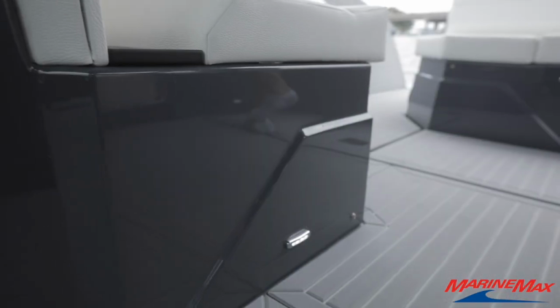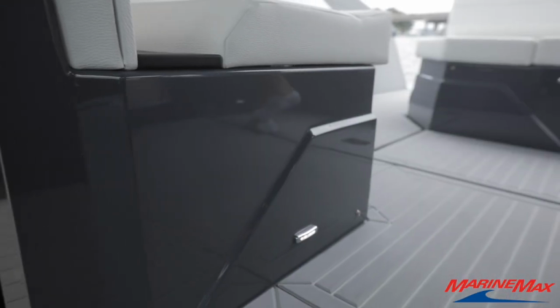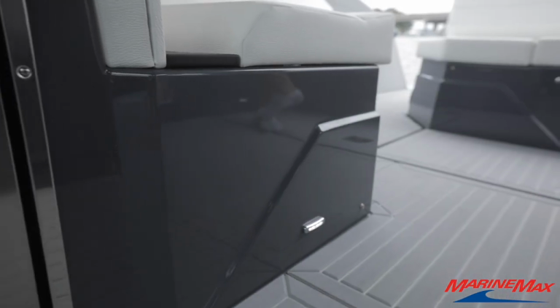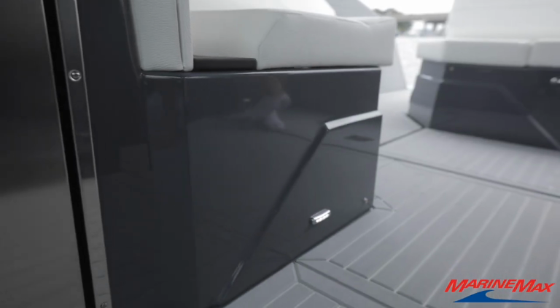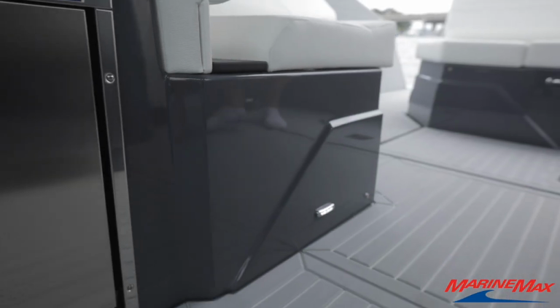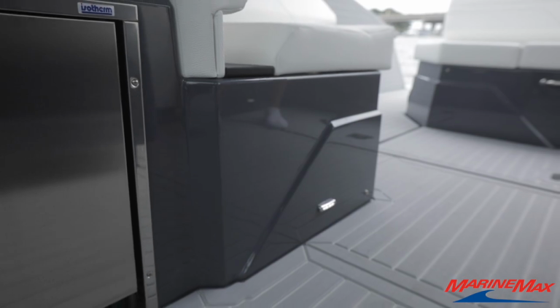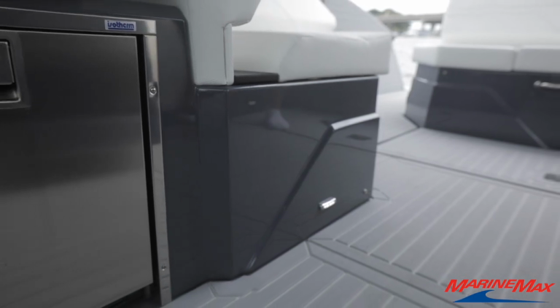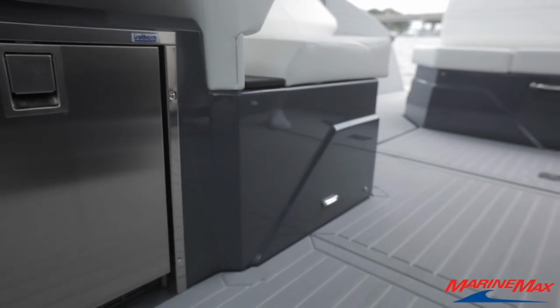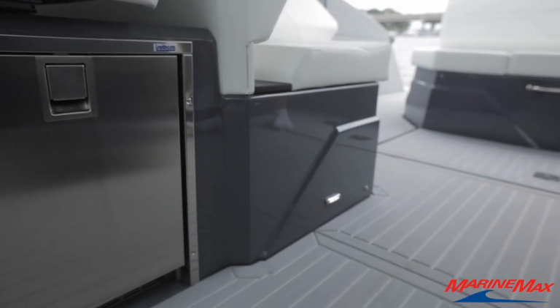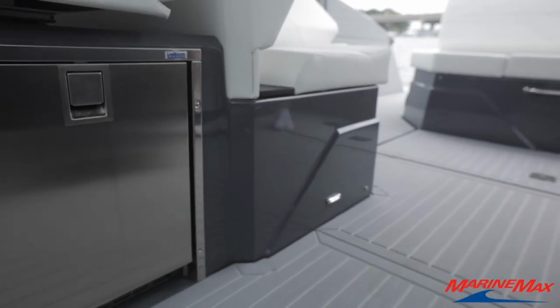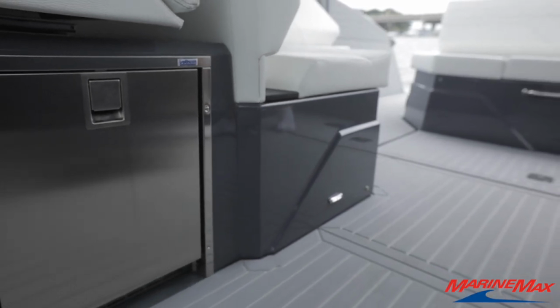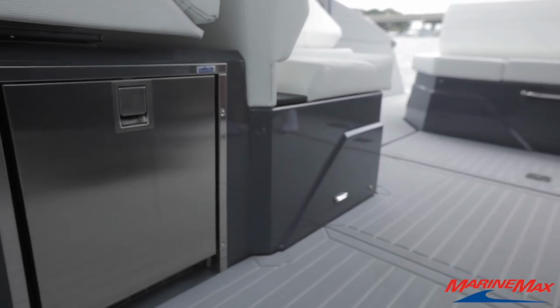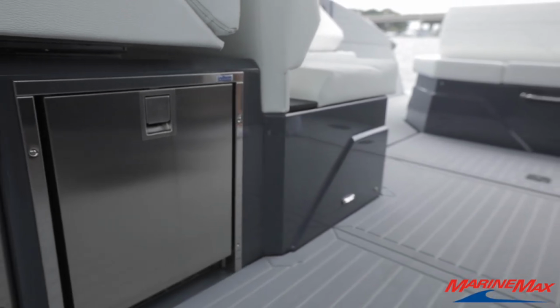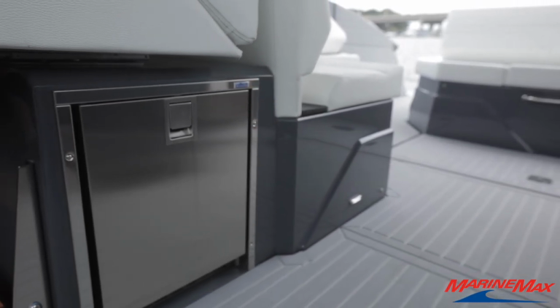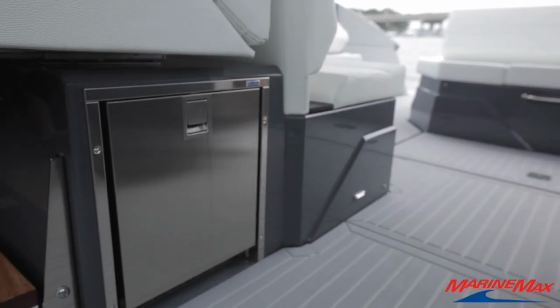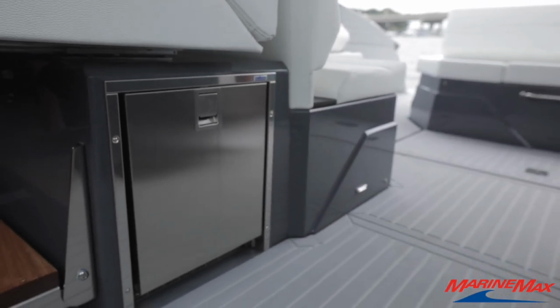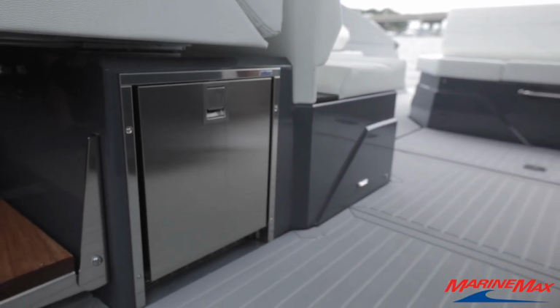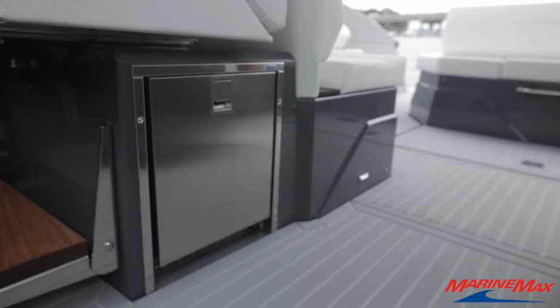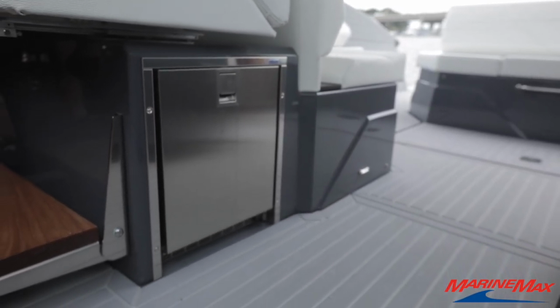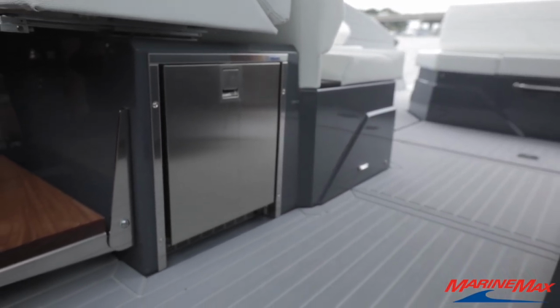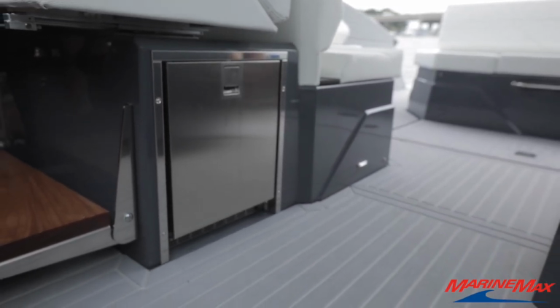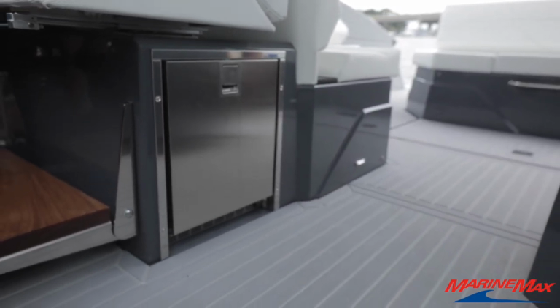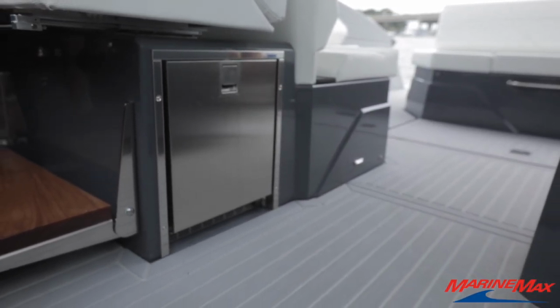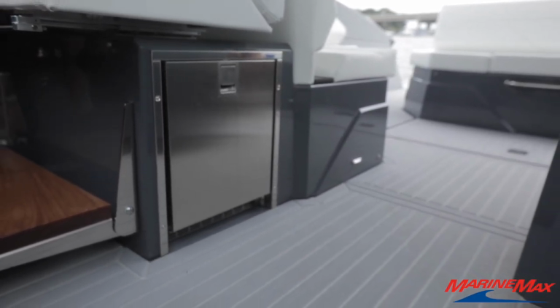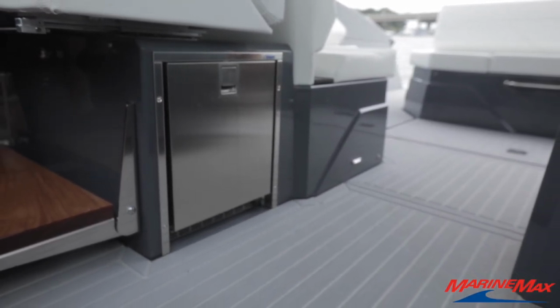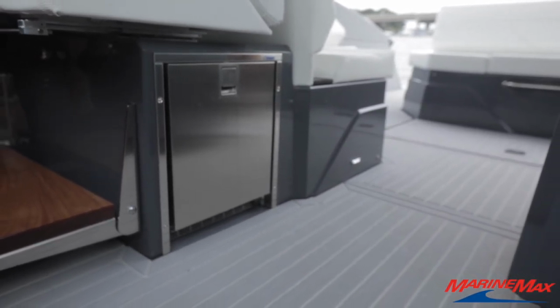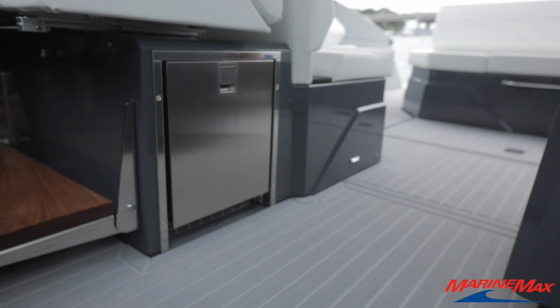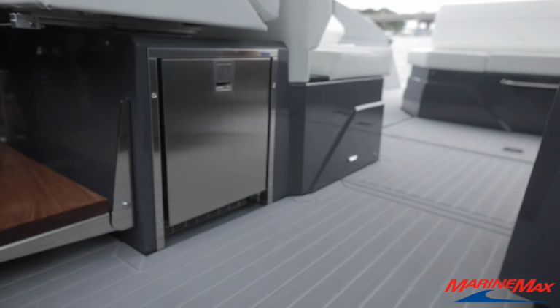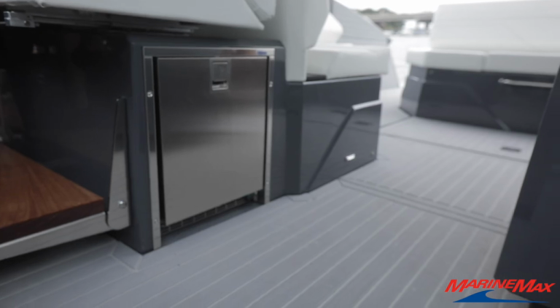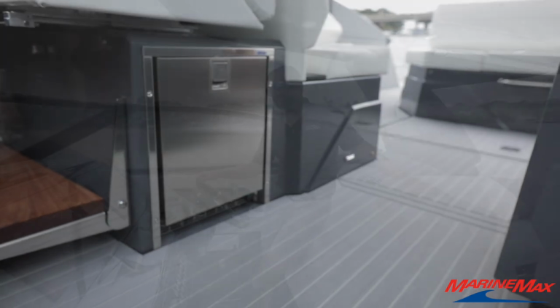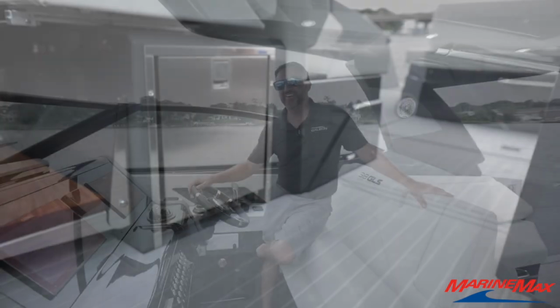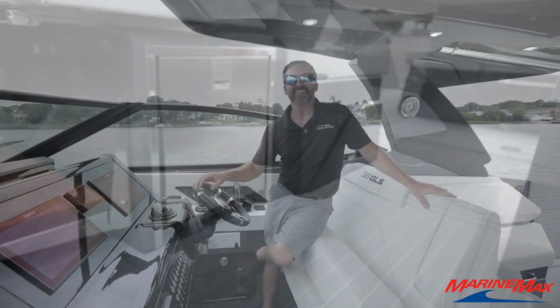Working our way forward, we have an Isotherm ice maker underneath the seat, and we have Frank at the helm who will give you a good rundown of what we're working with.